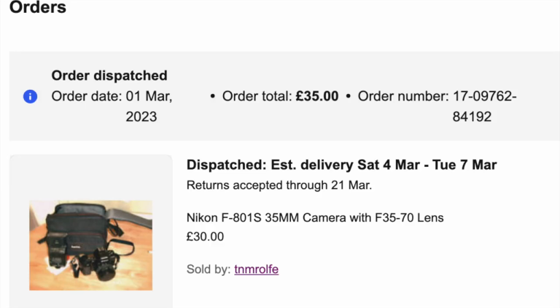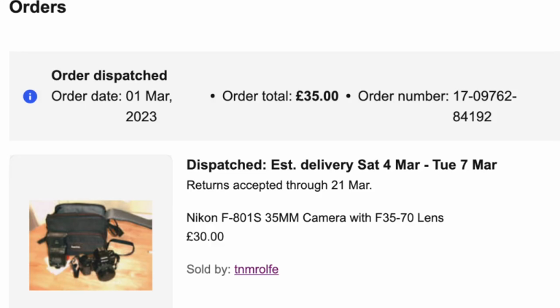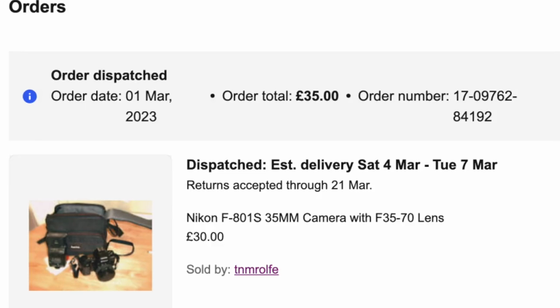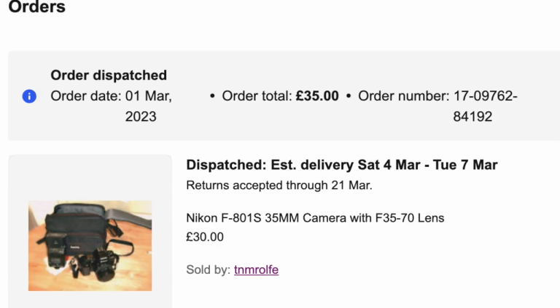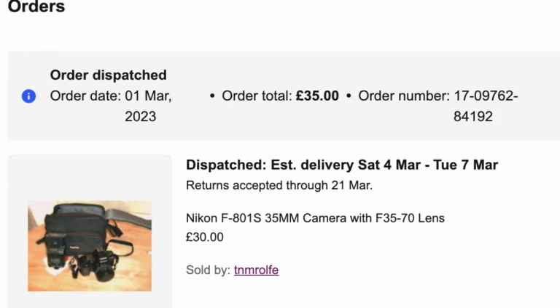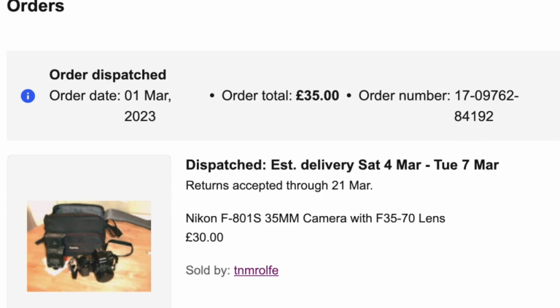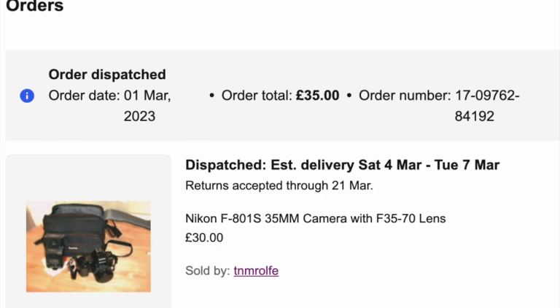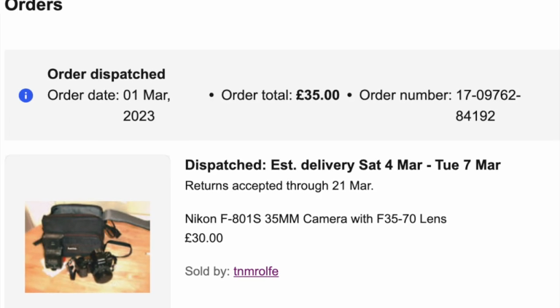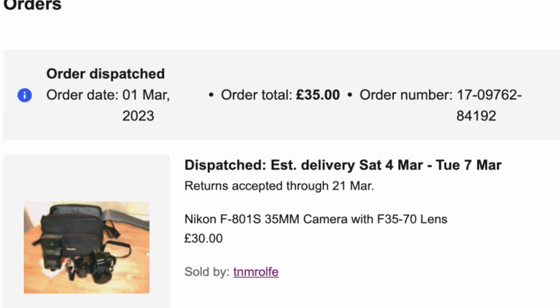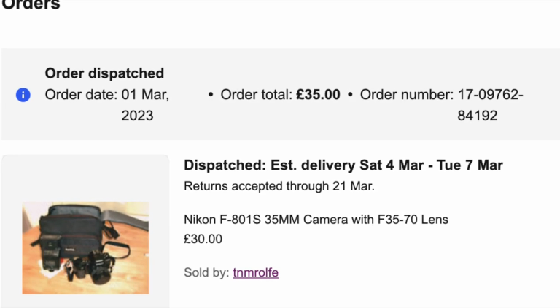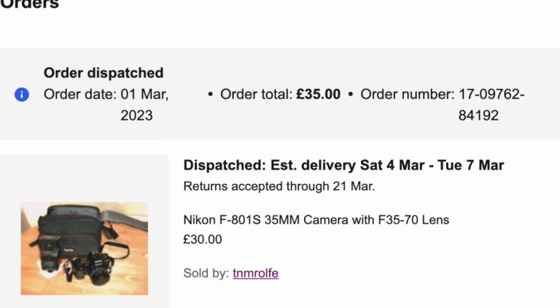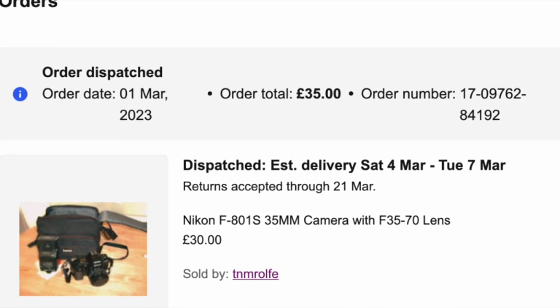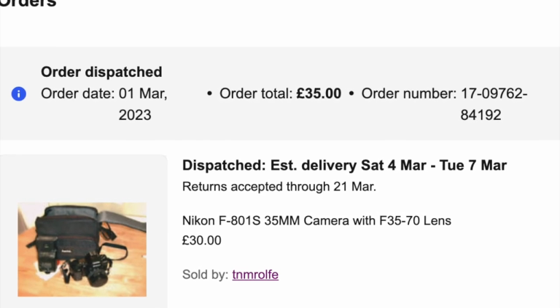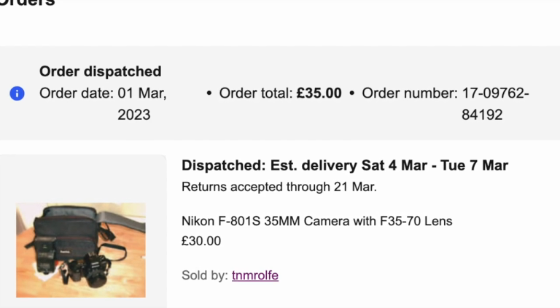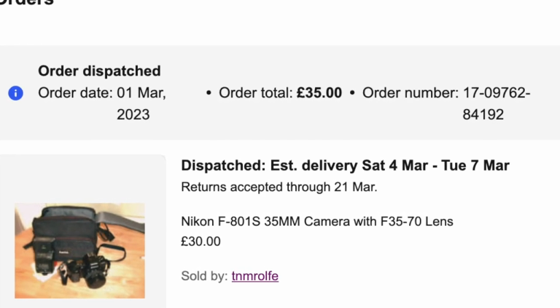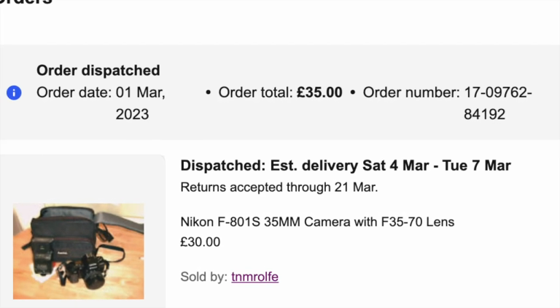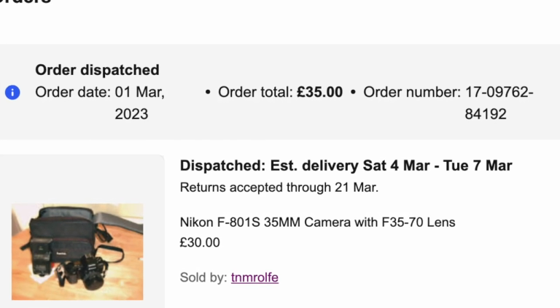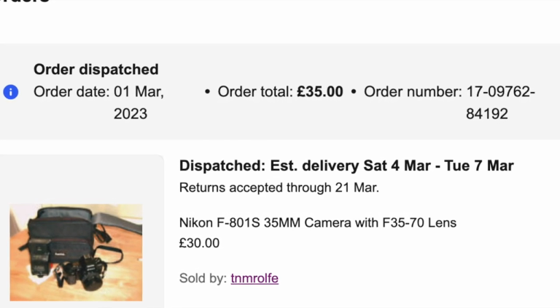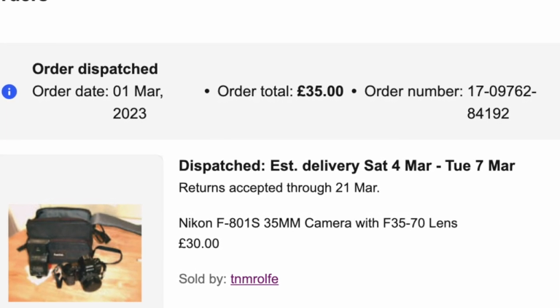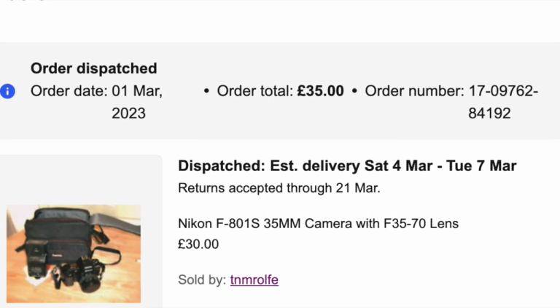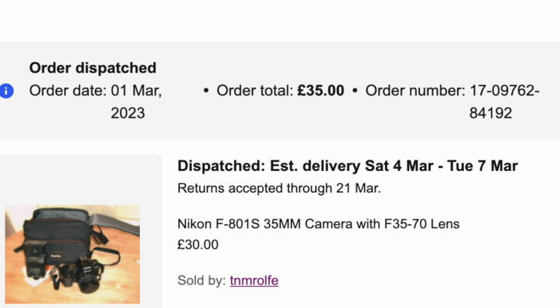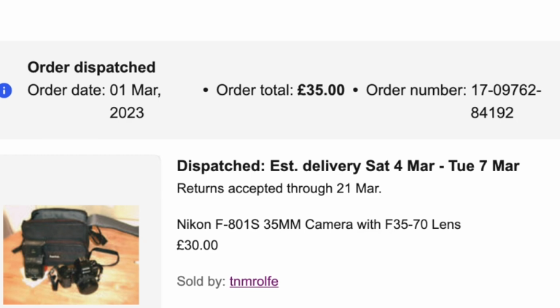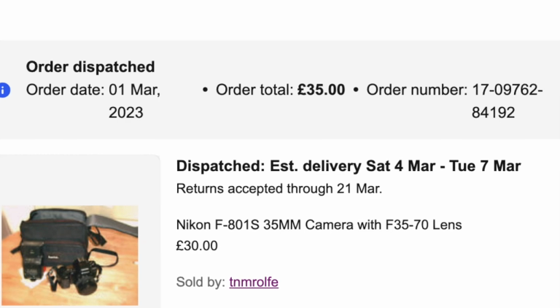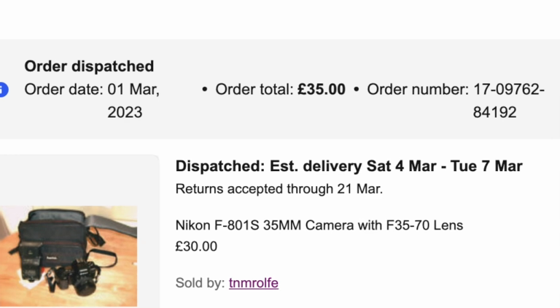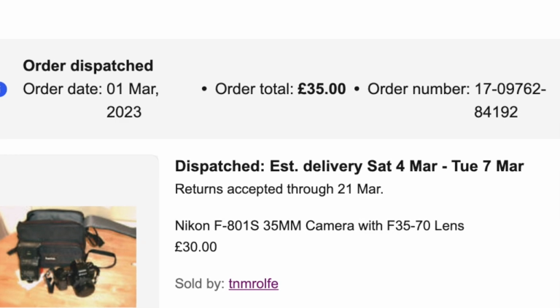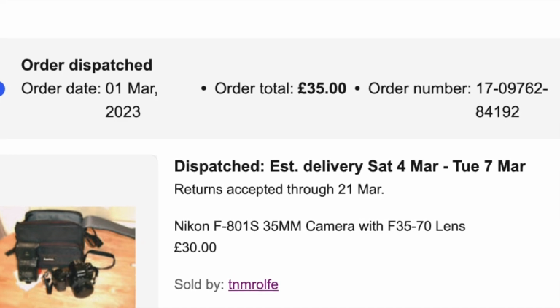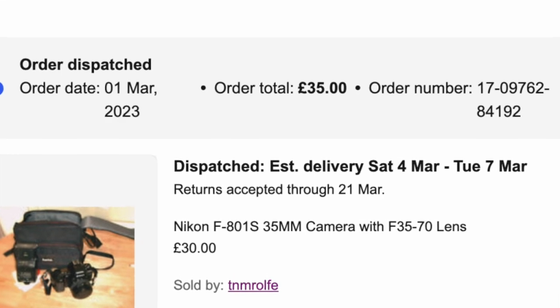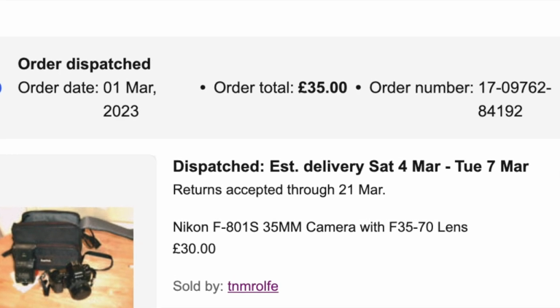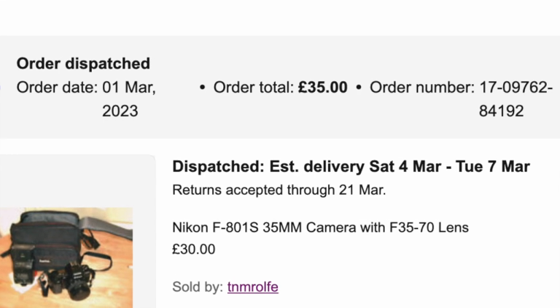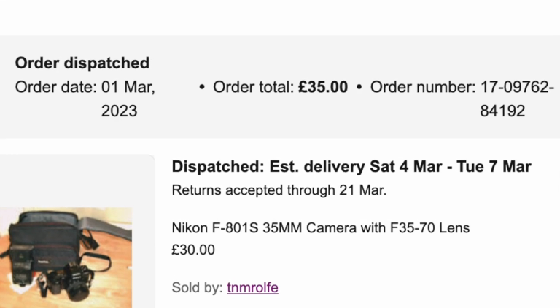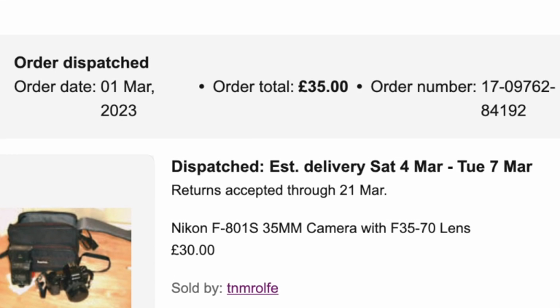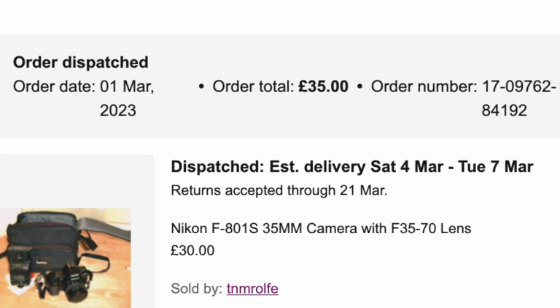I bought this one for £30, including a camera bag, zoom lens, and flash.